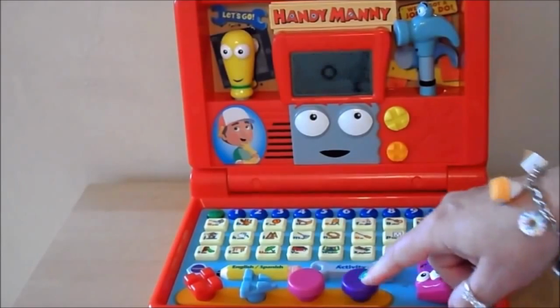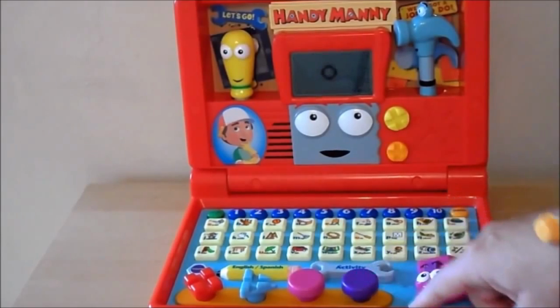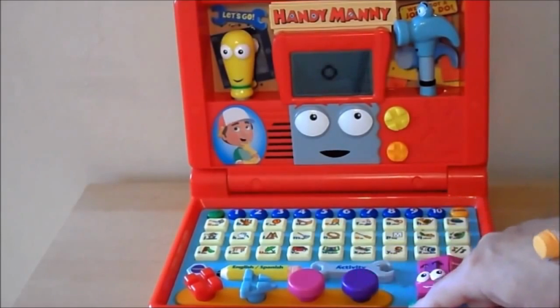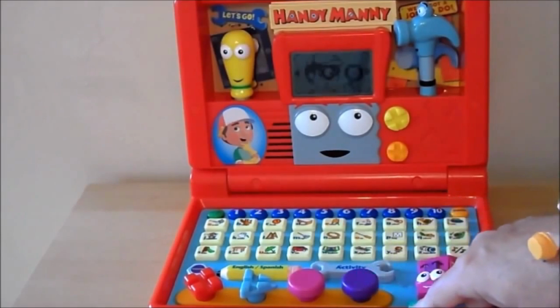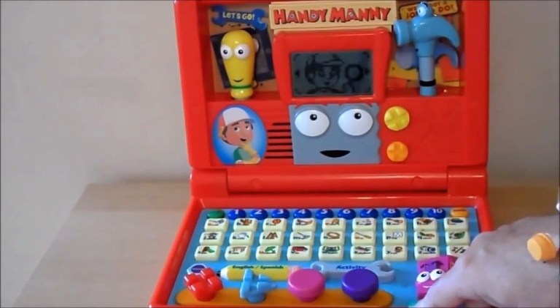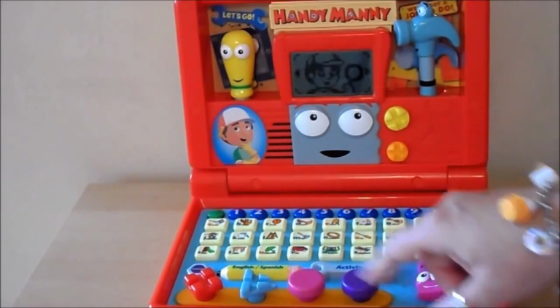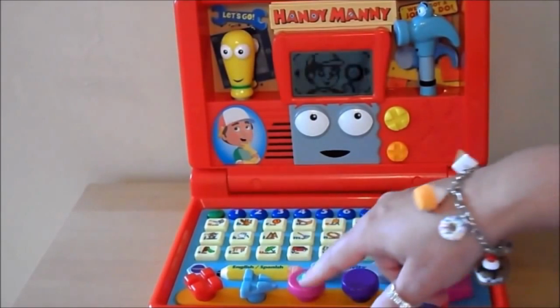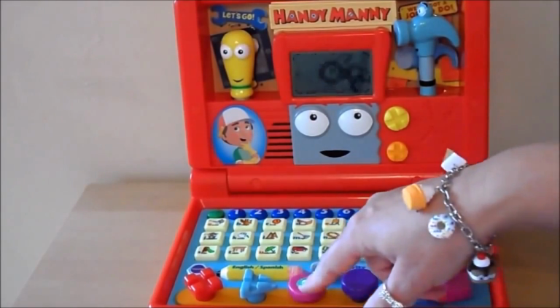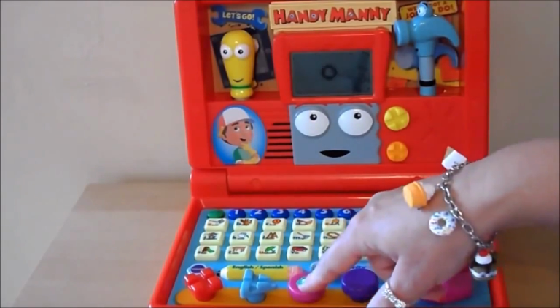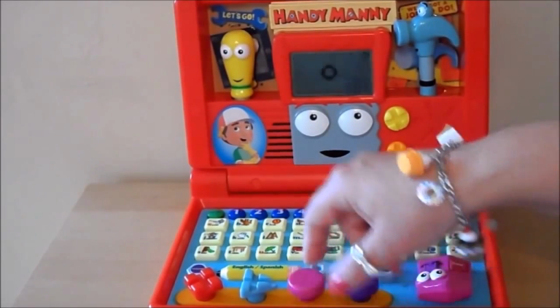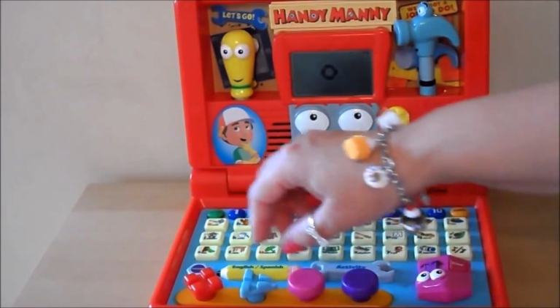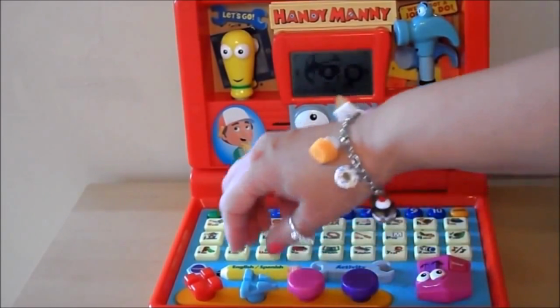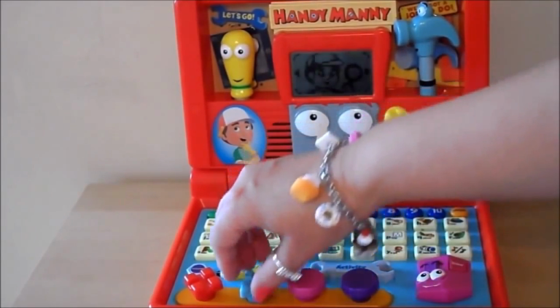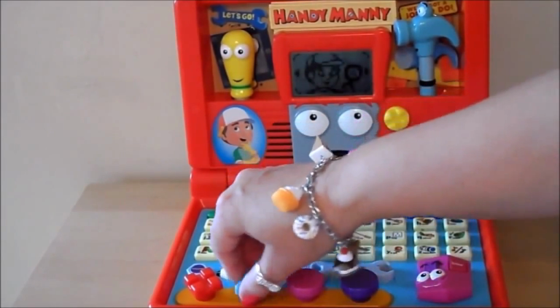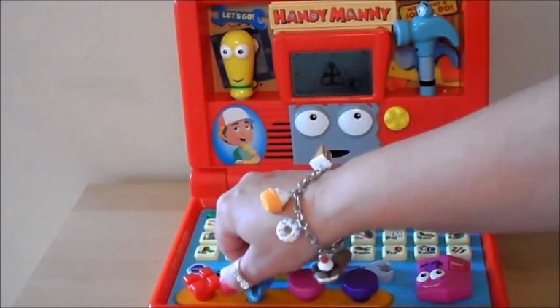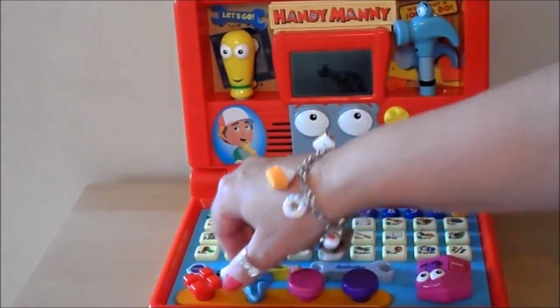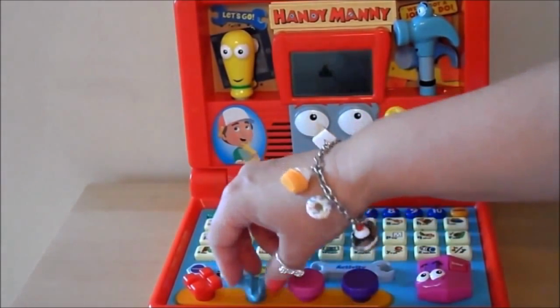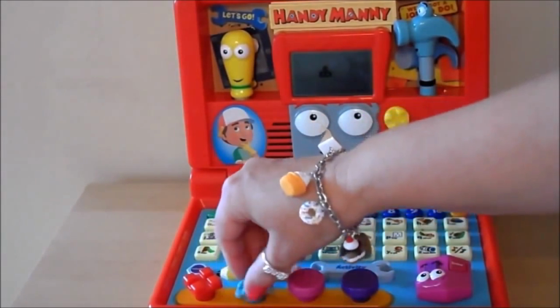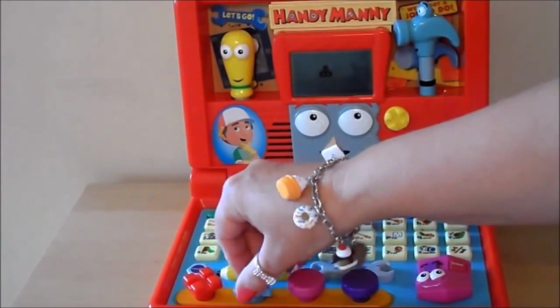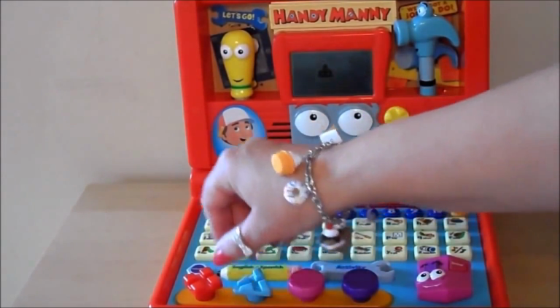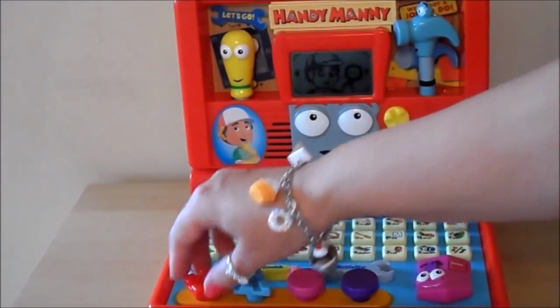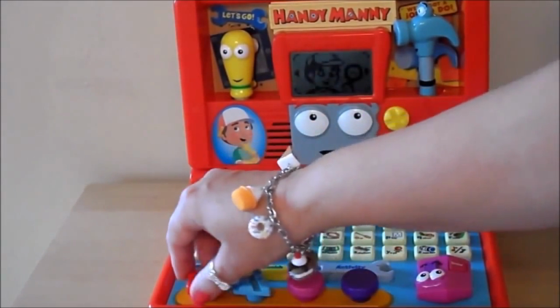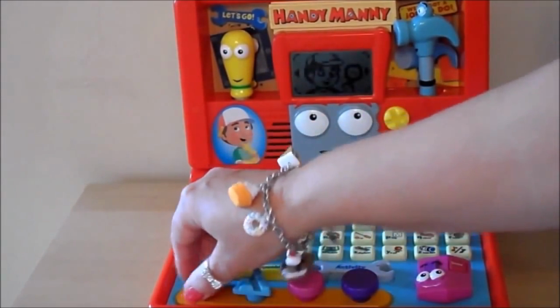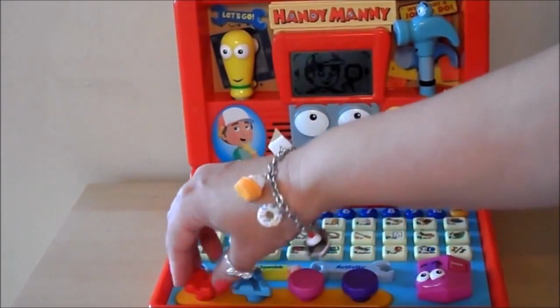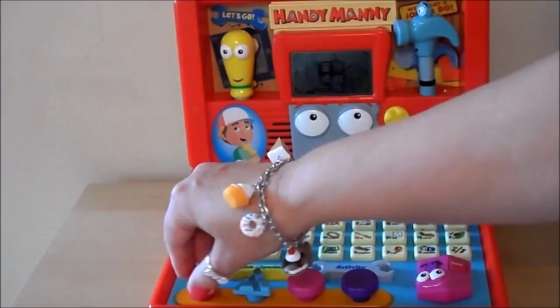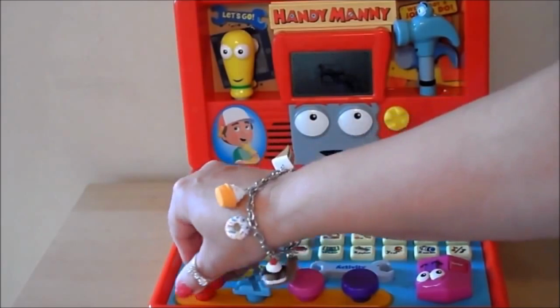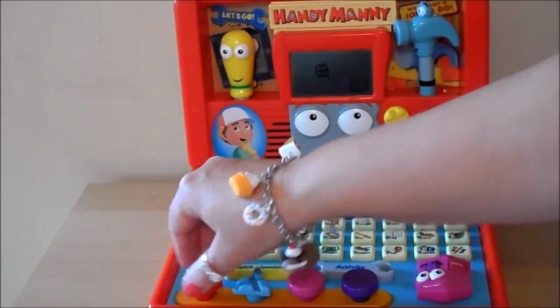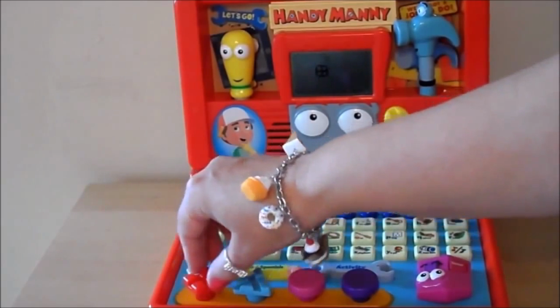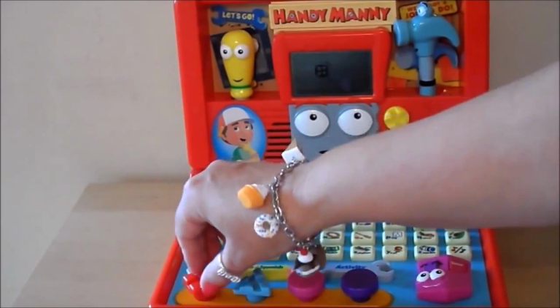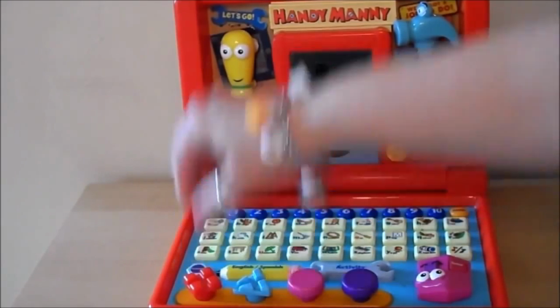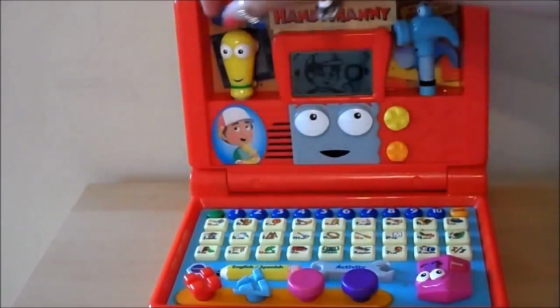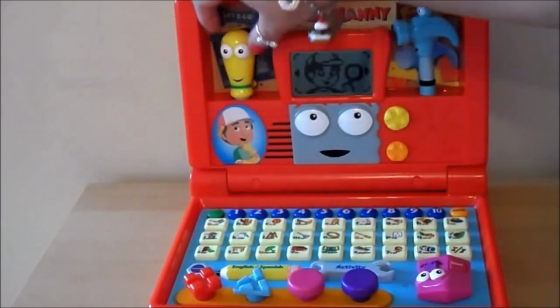The purple nail. The pink nail. The blue screw. The red screw.